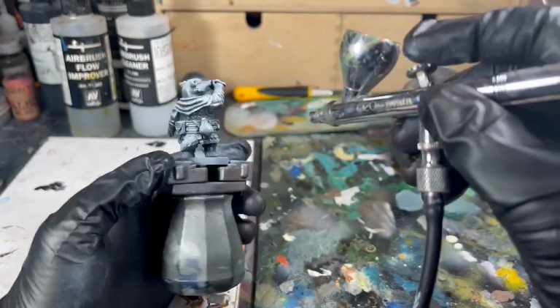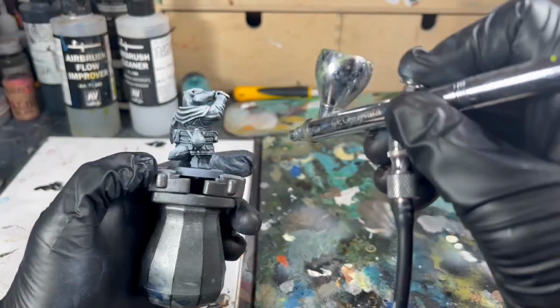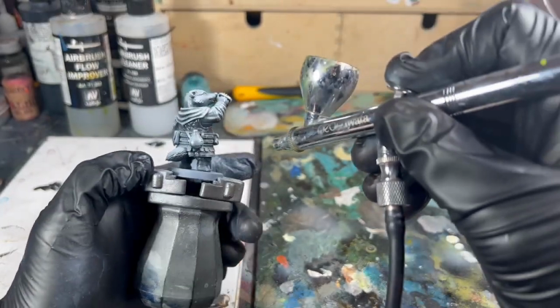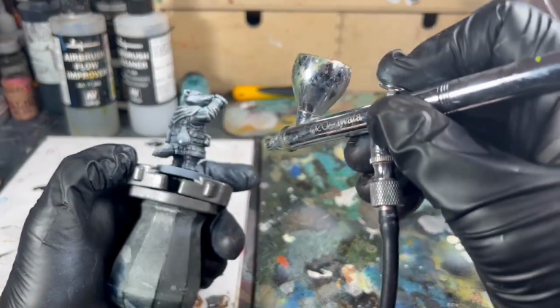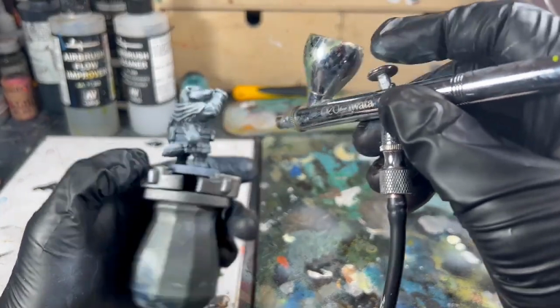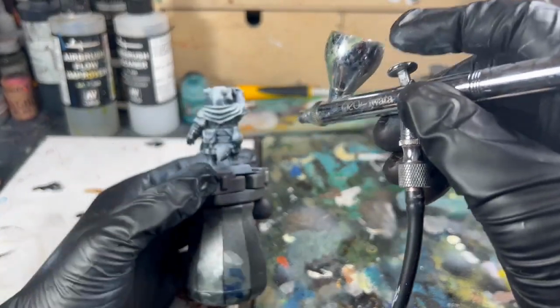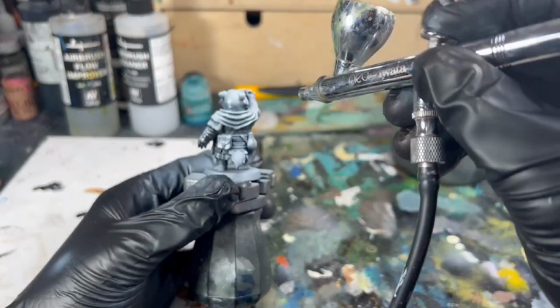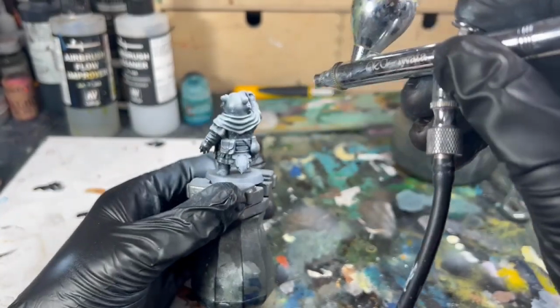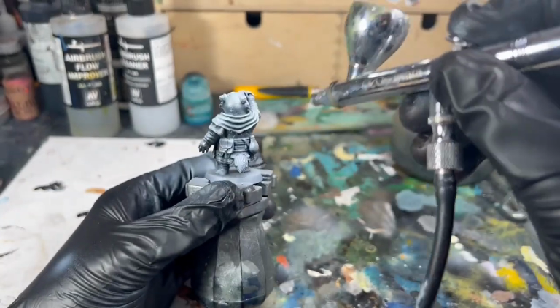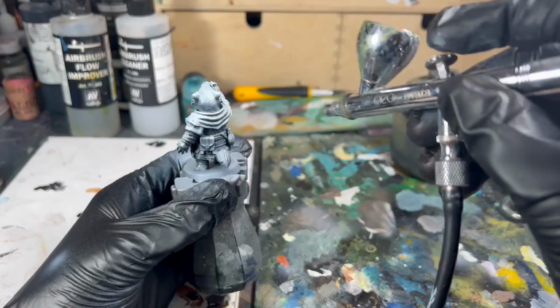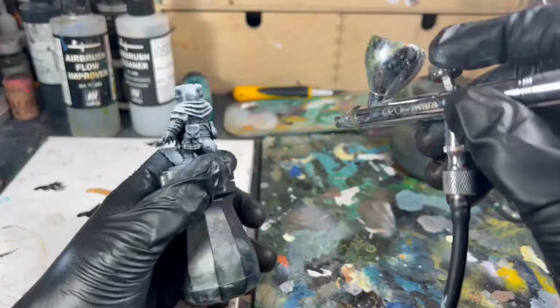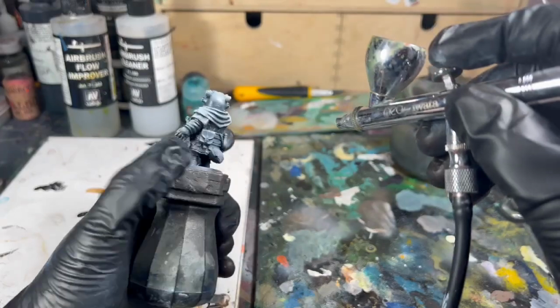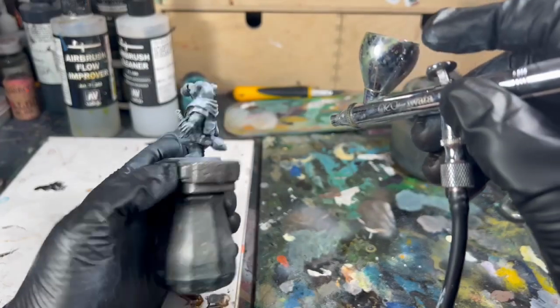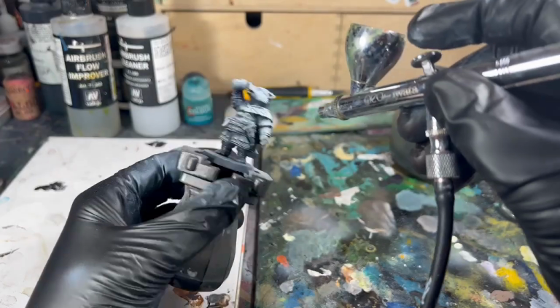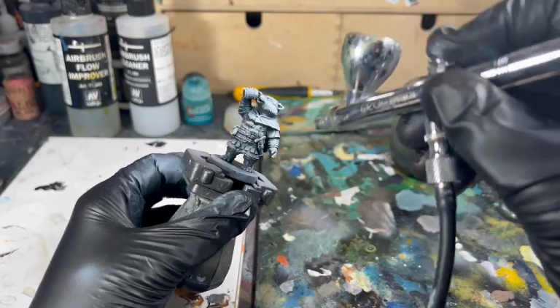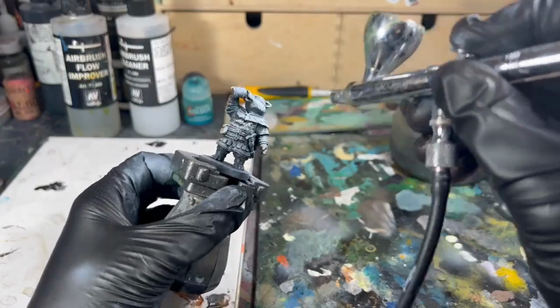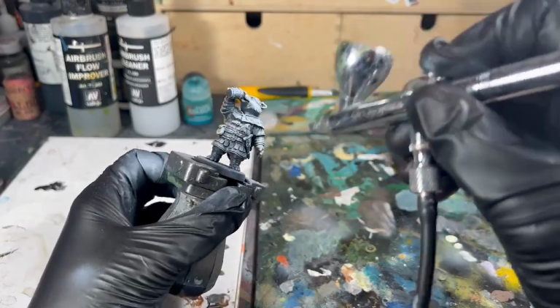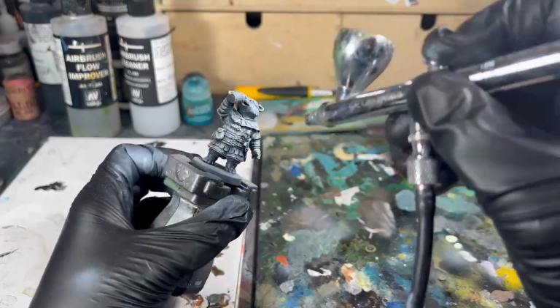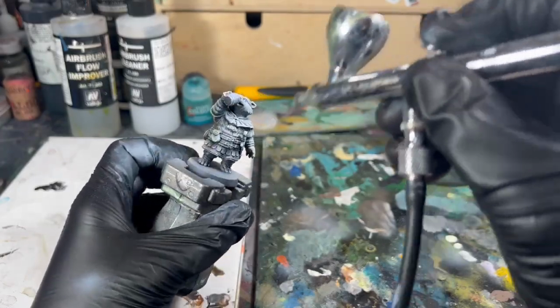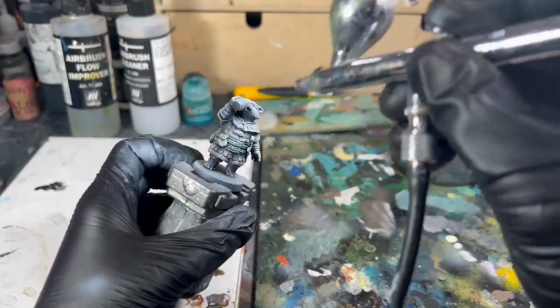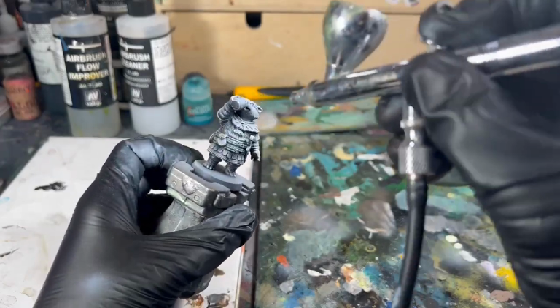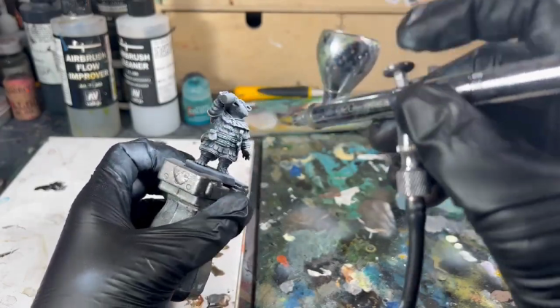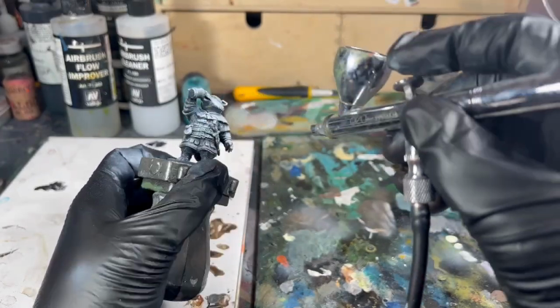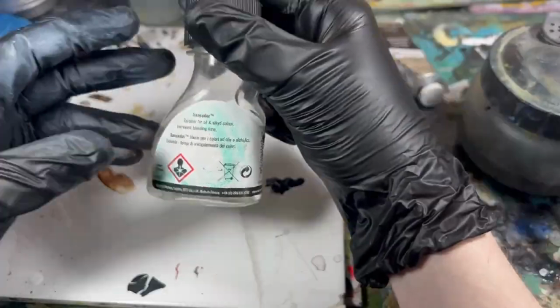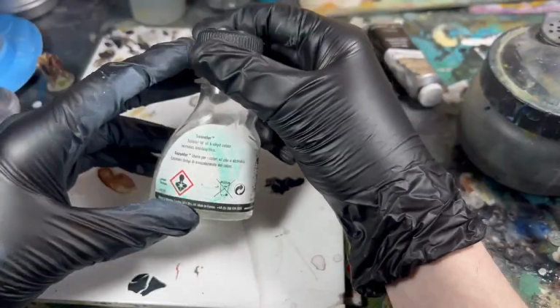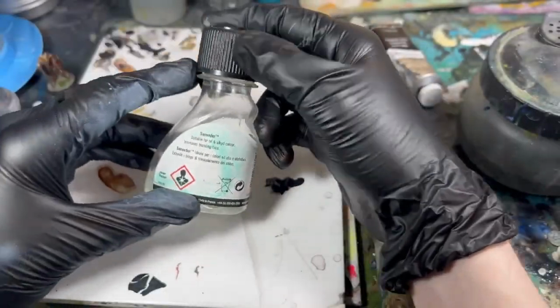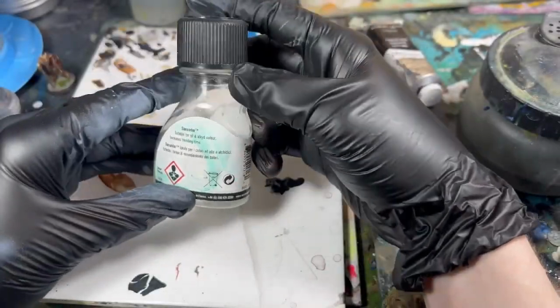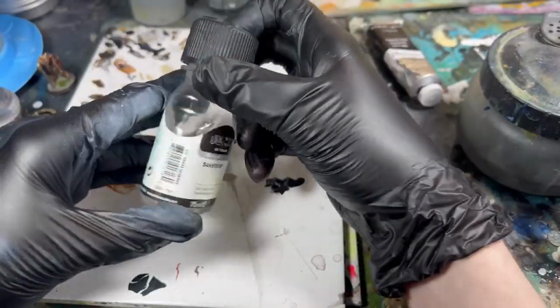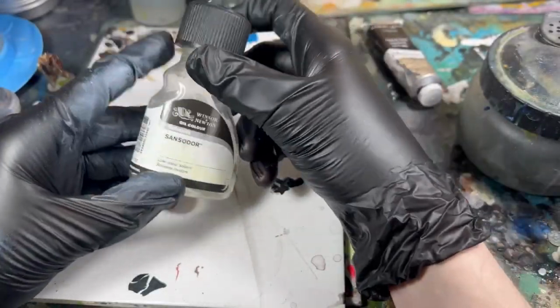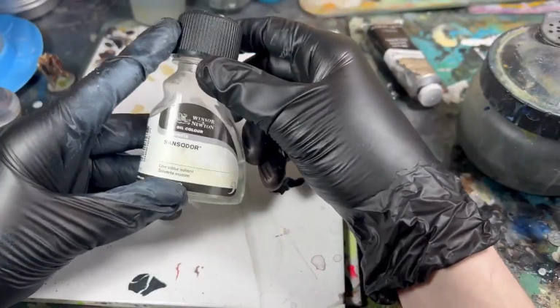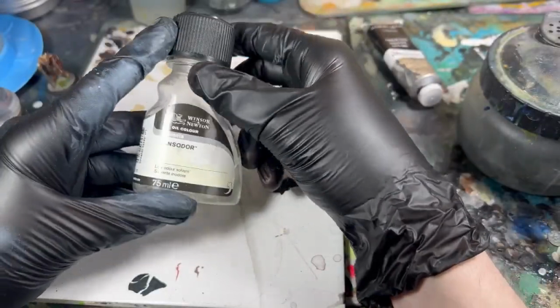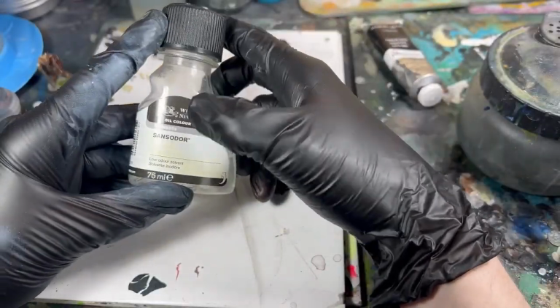As you'll see, we're not doing anything fancy here. I'm literally just covering the entire model in gloss varnish.